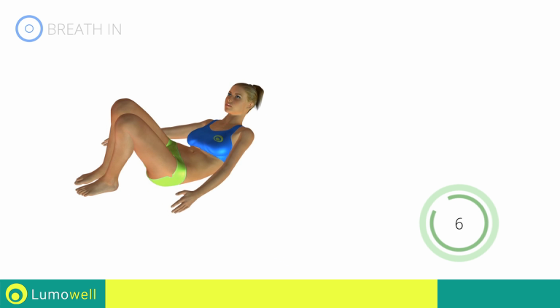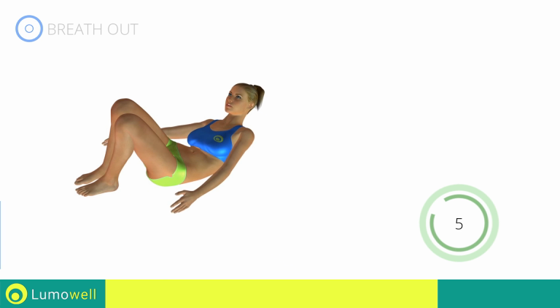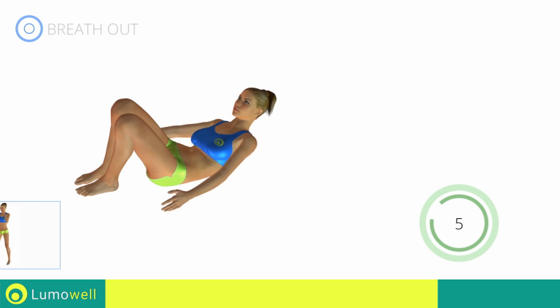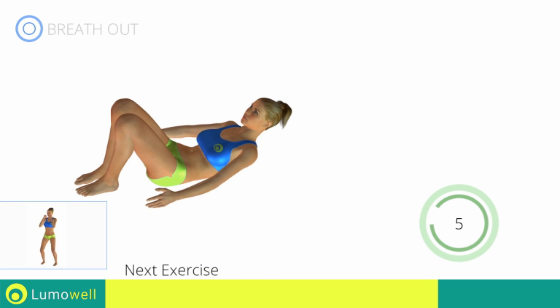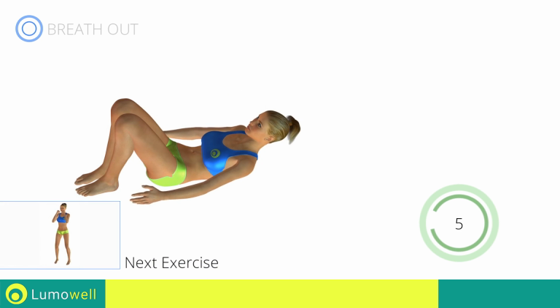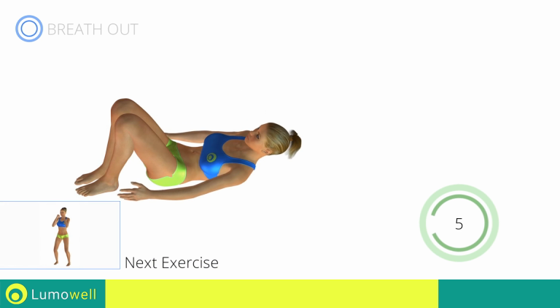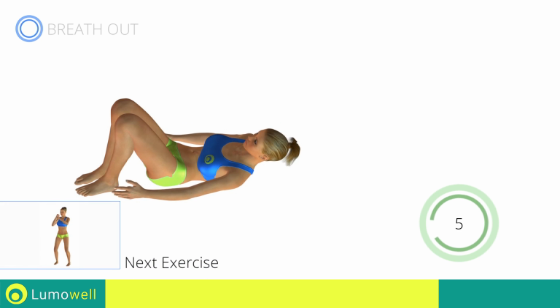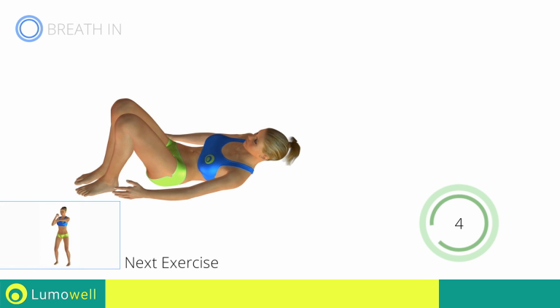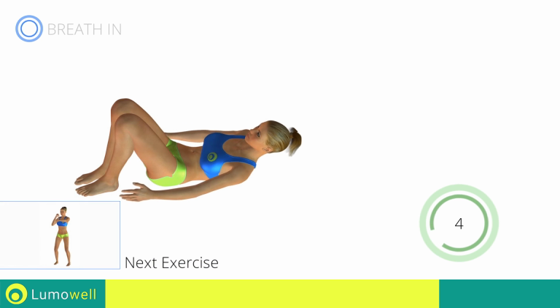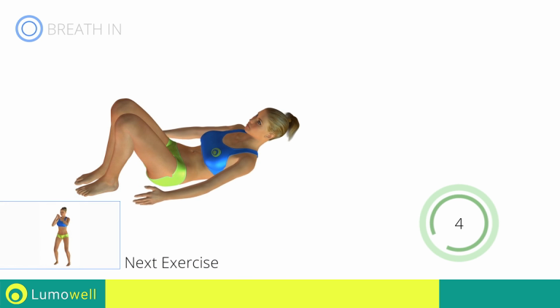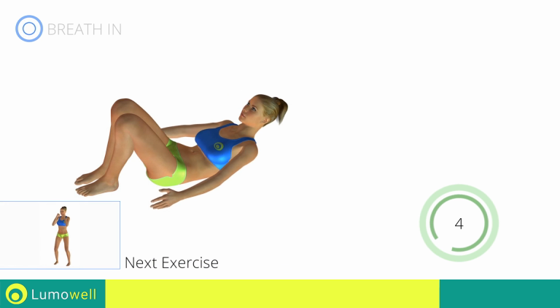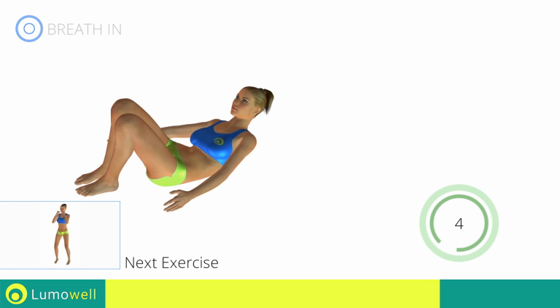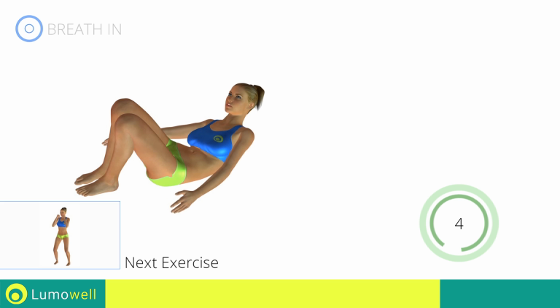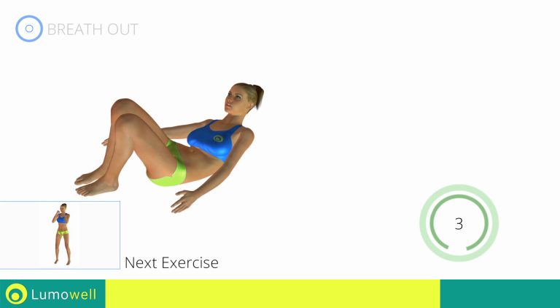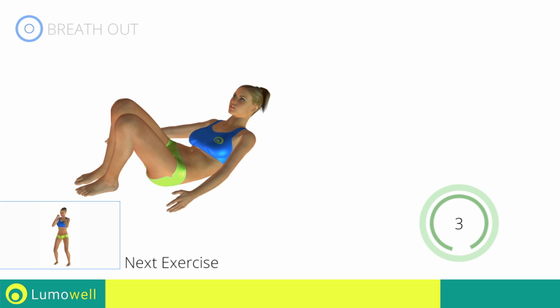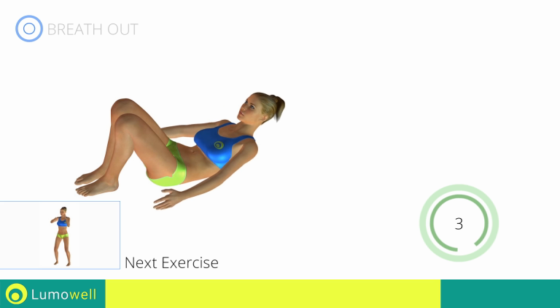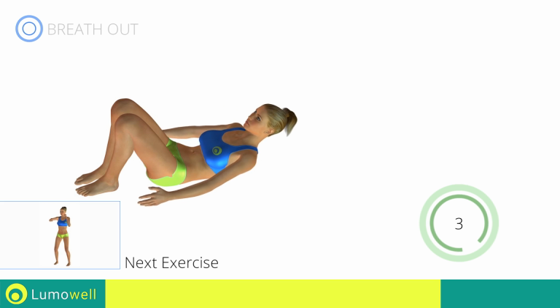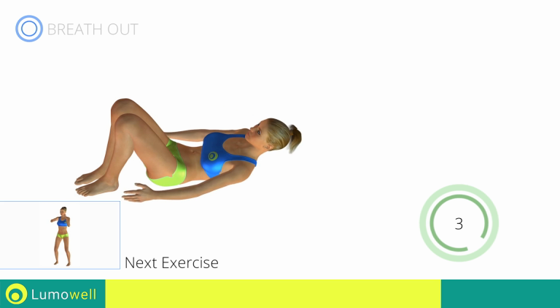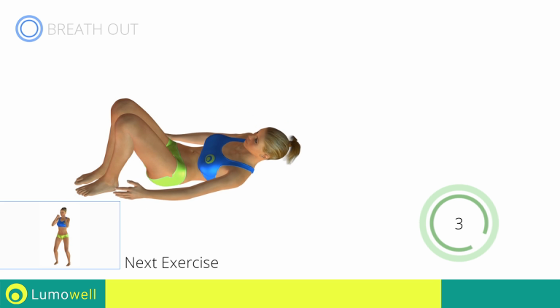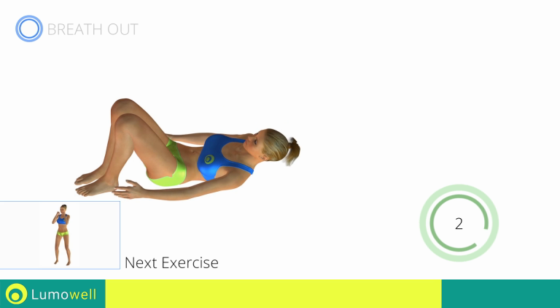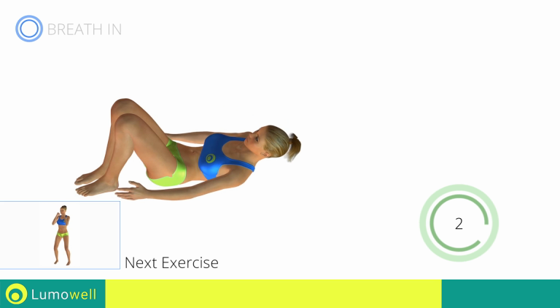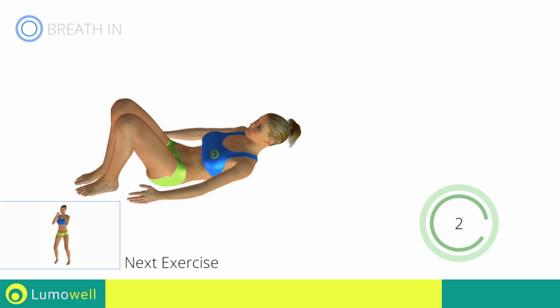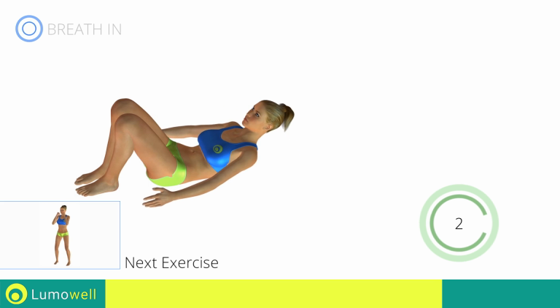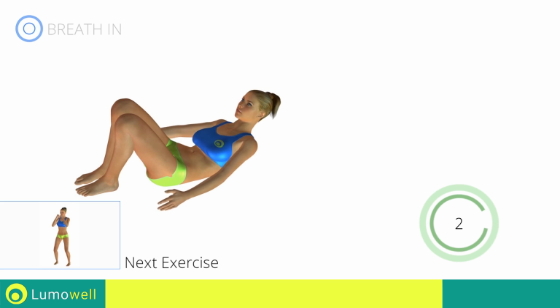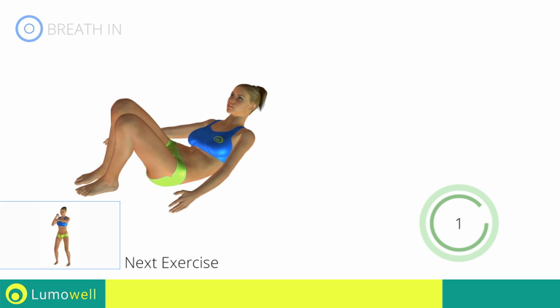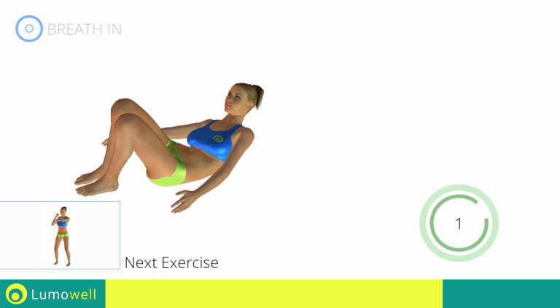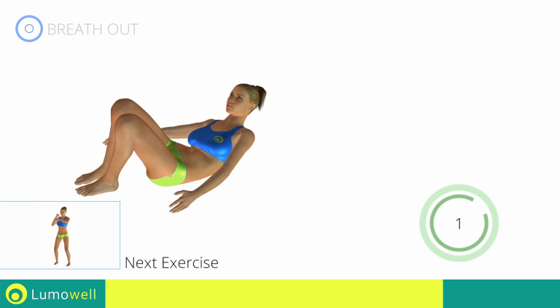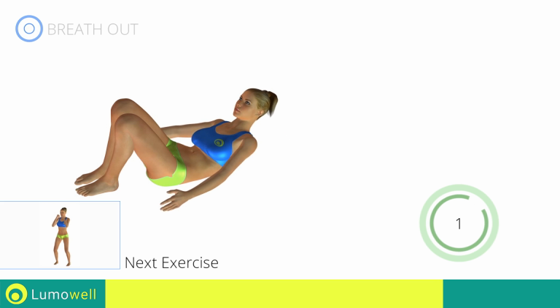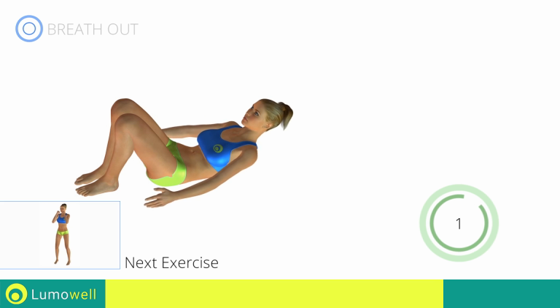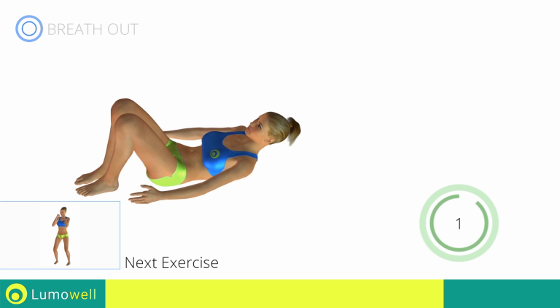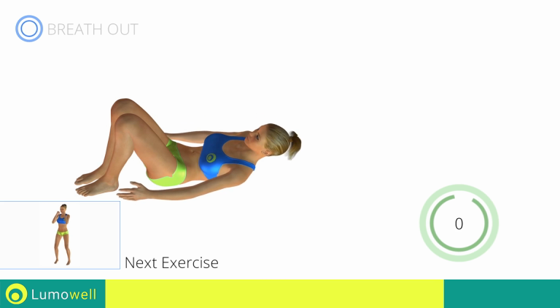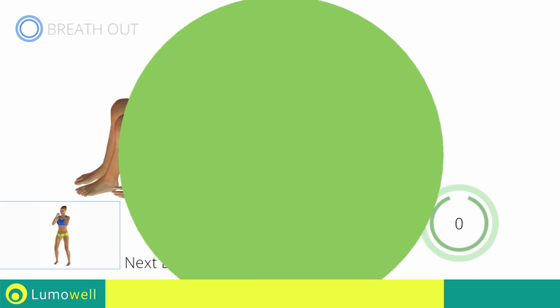Next exercise: jump, jump, front punch. Go!